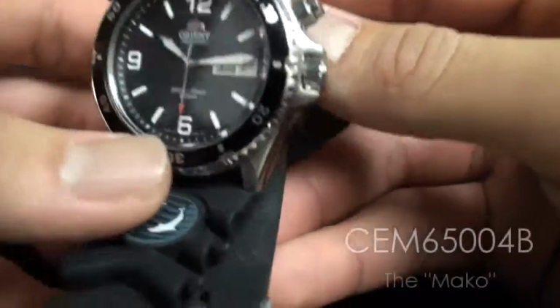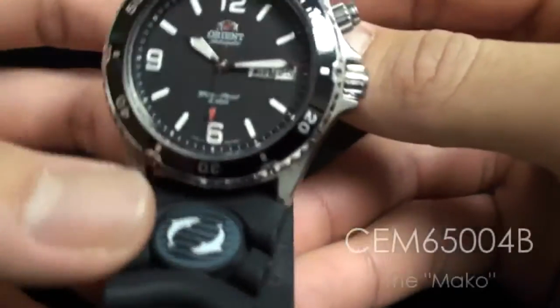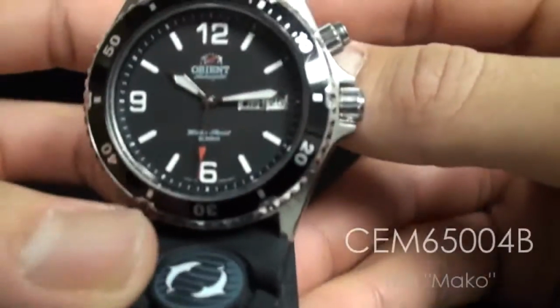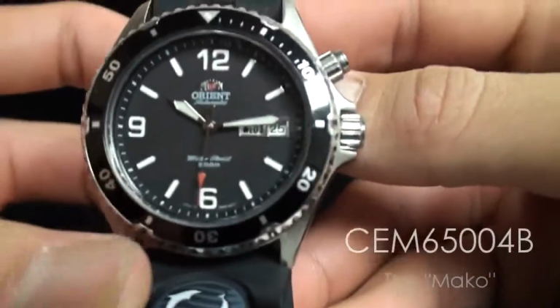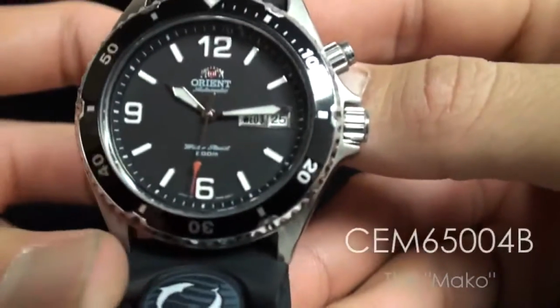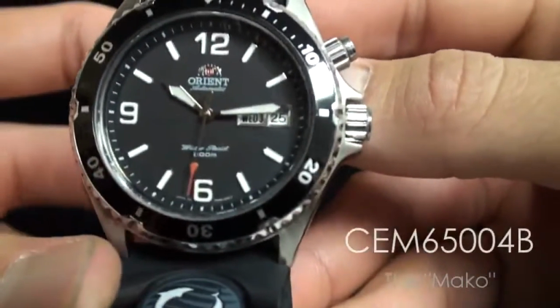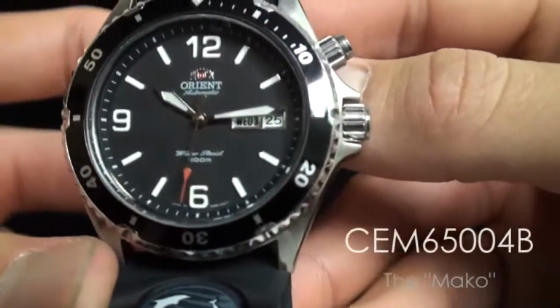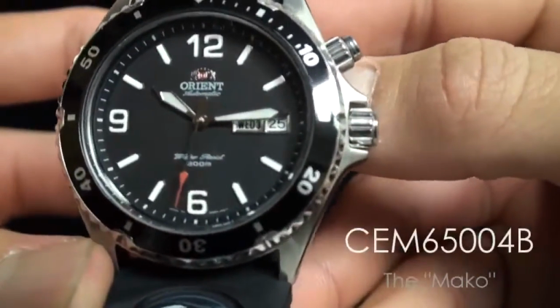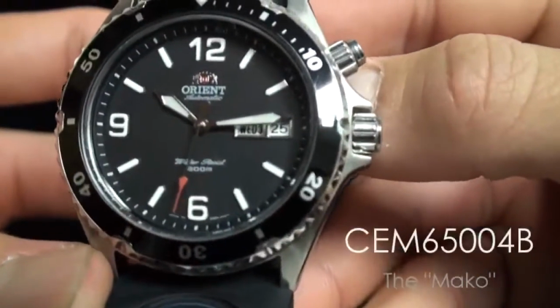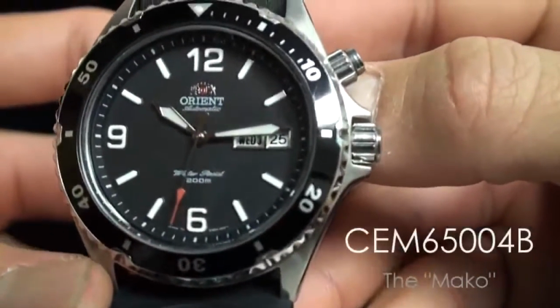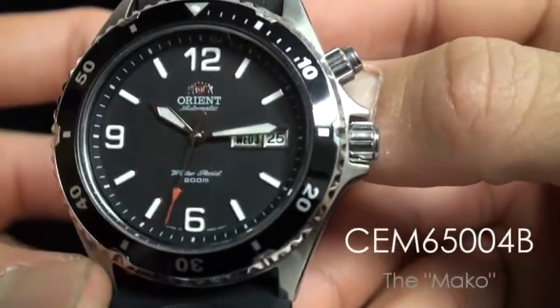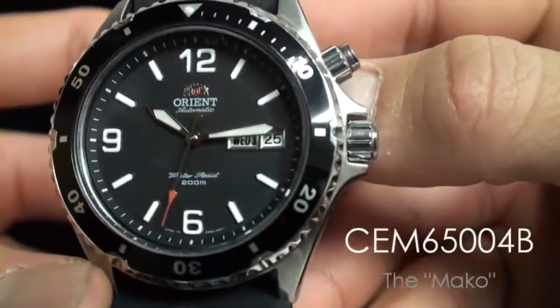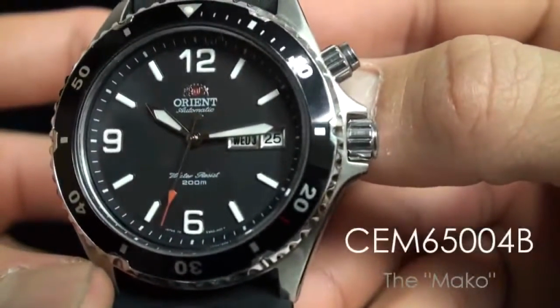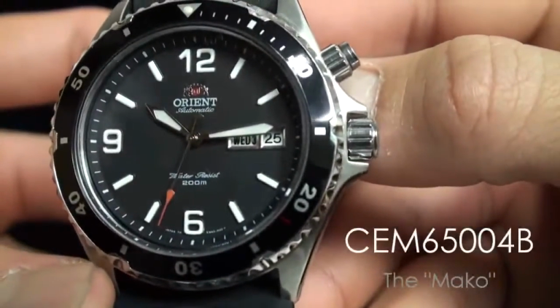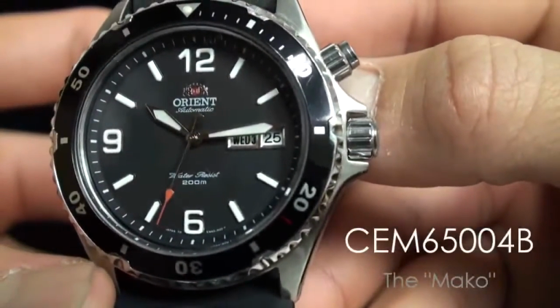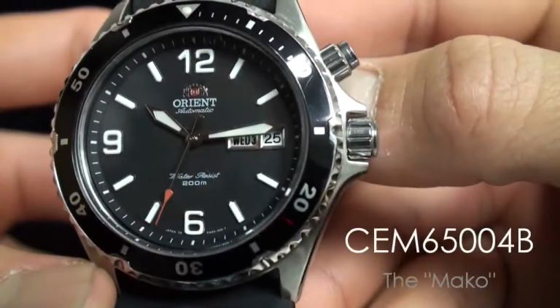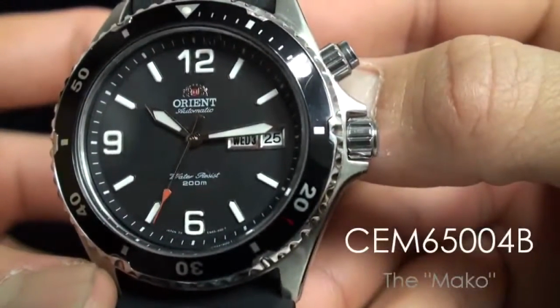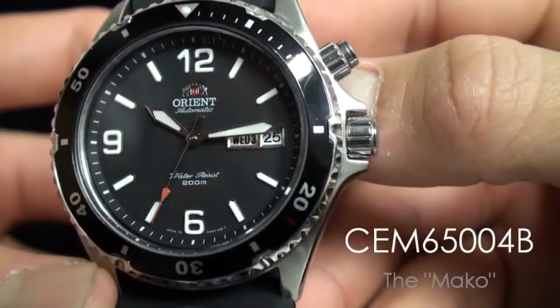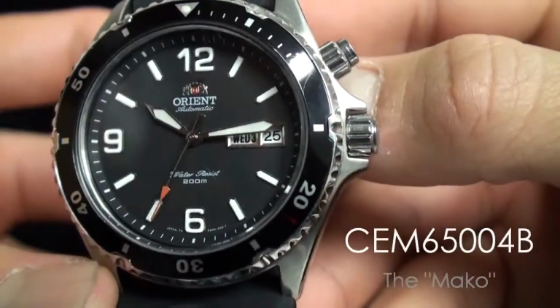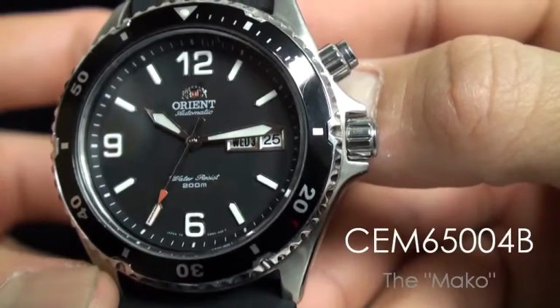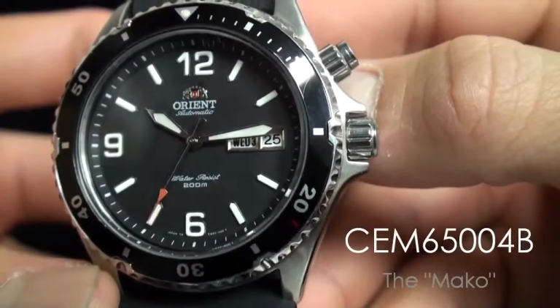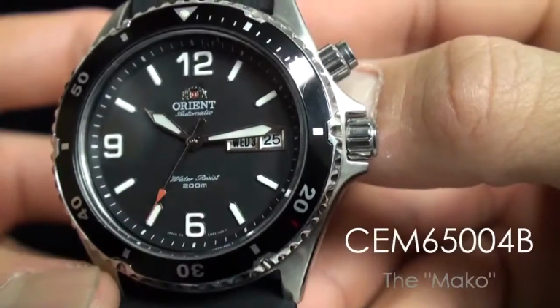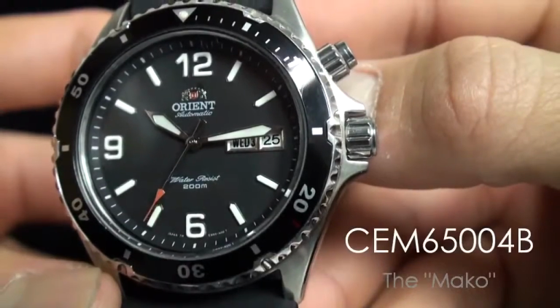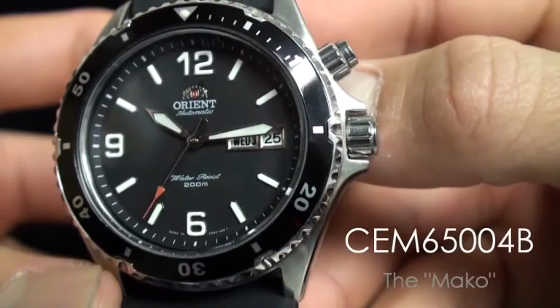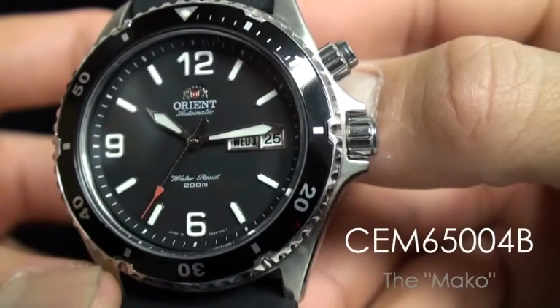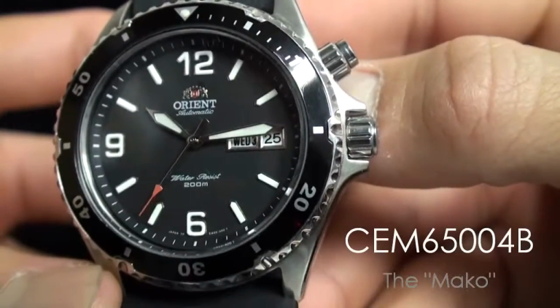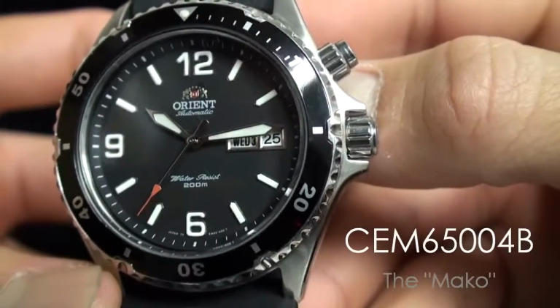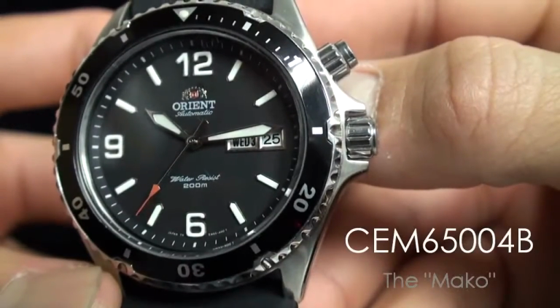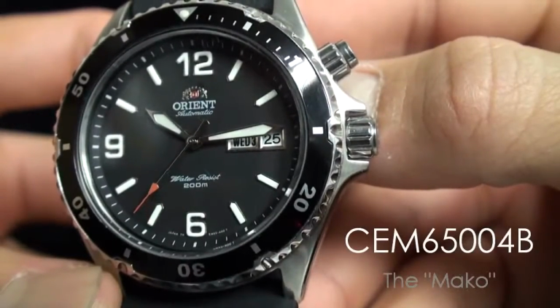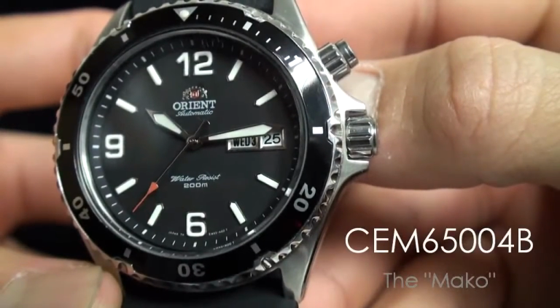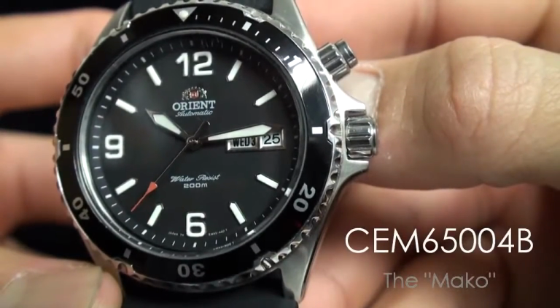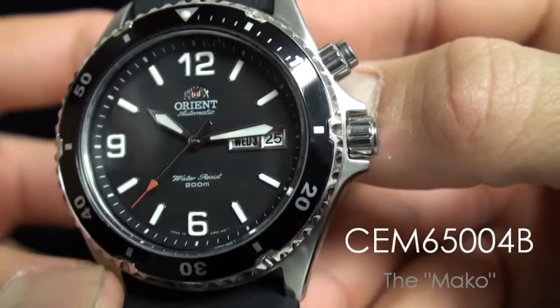So this is the CEM65004B — the black Mako in rubber.